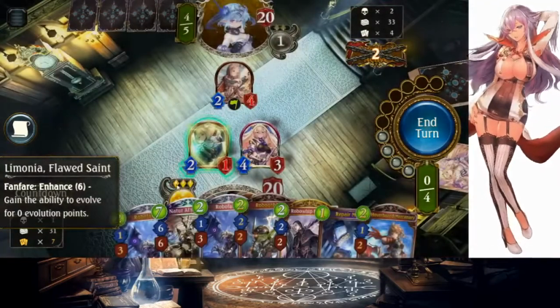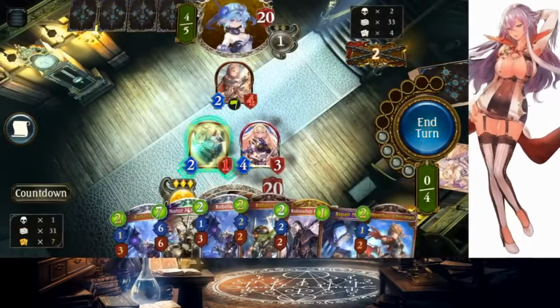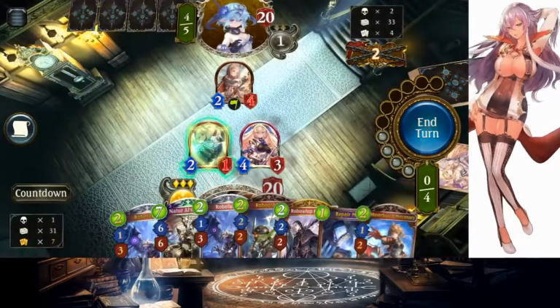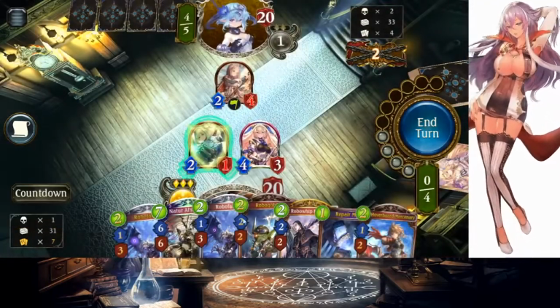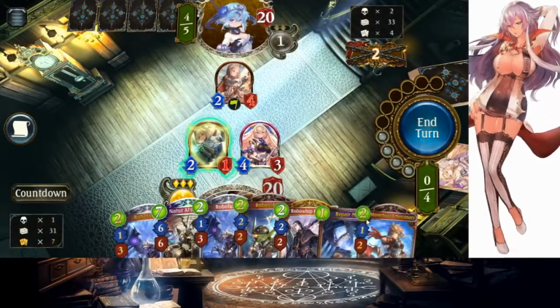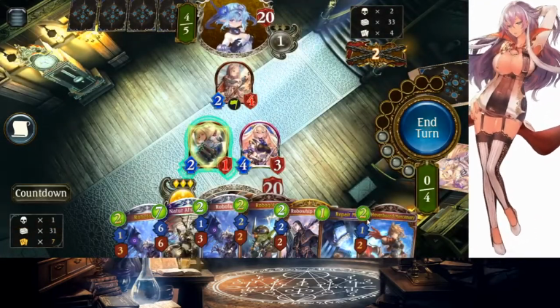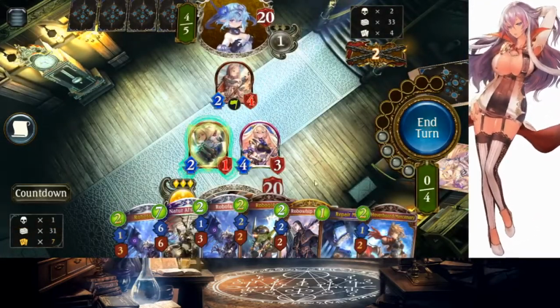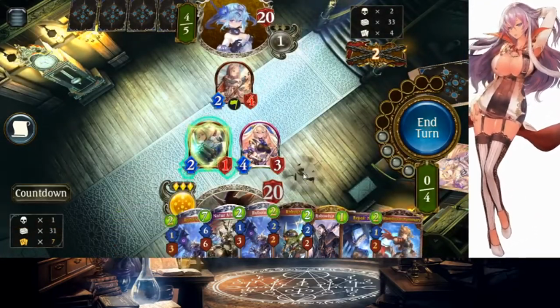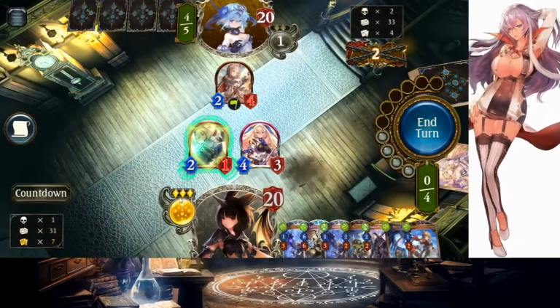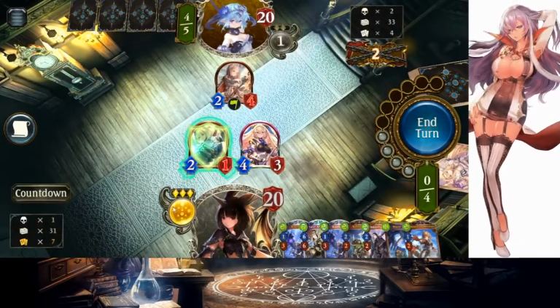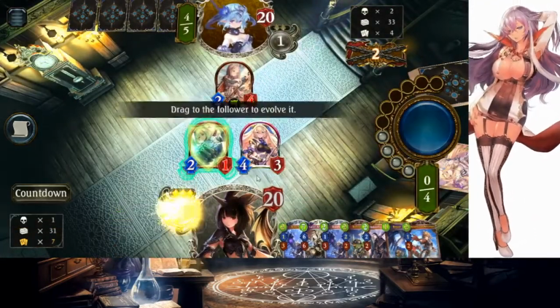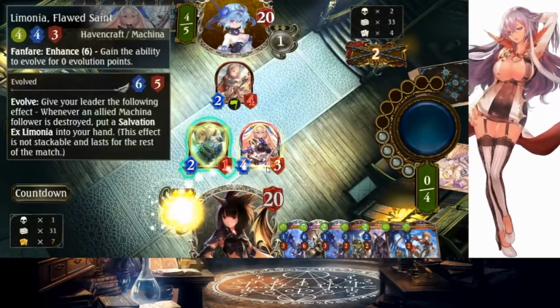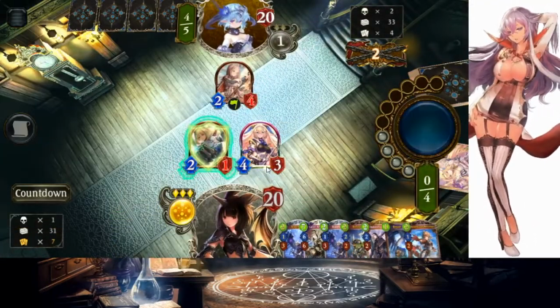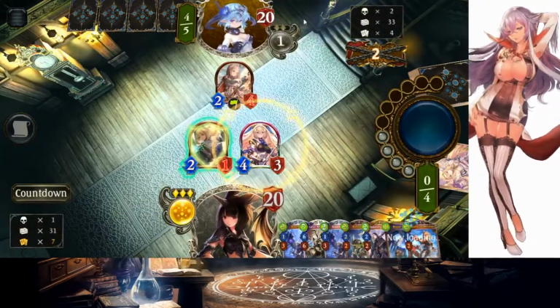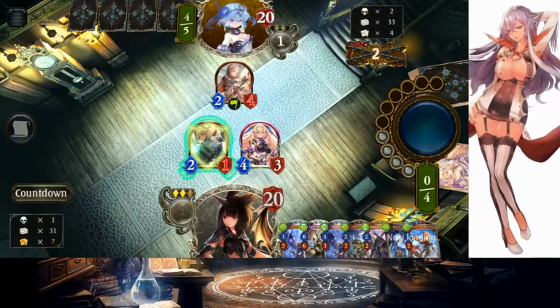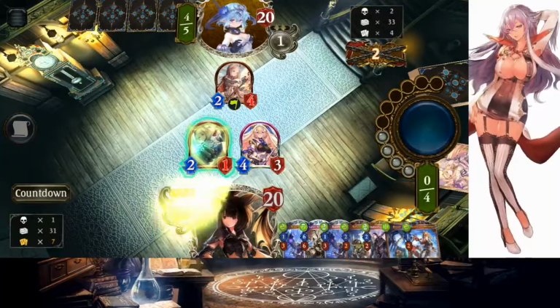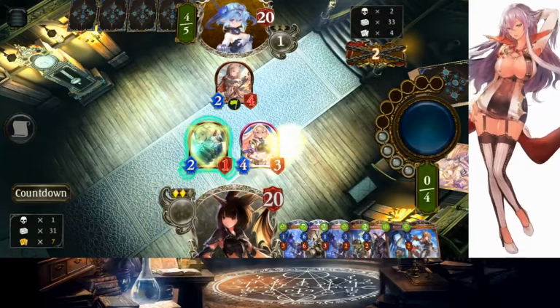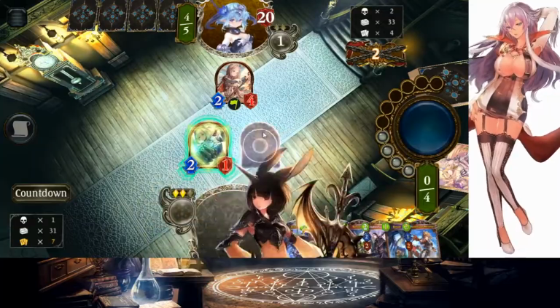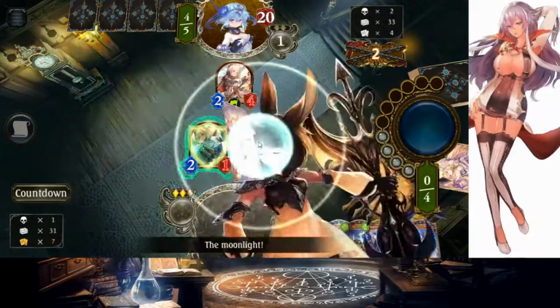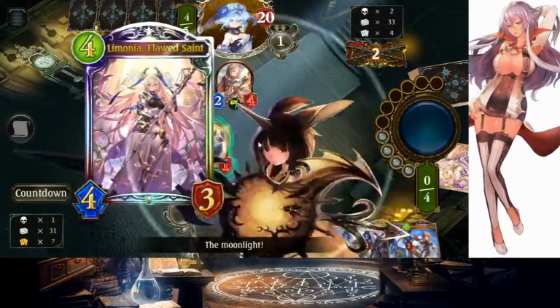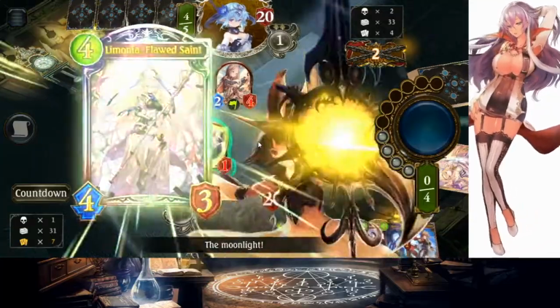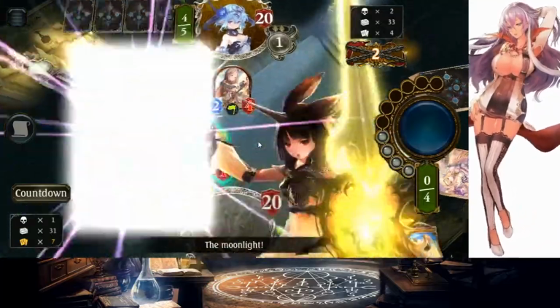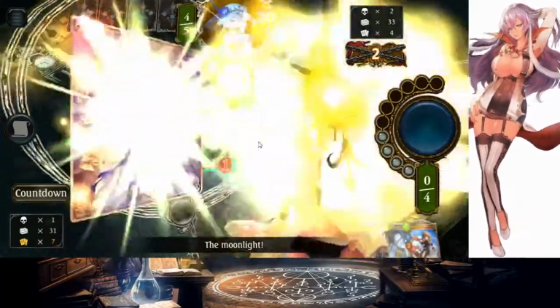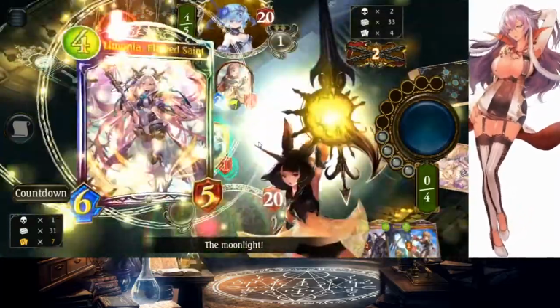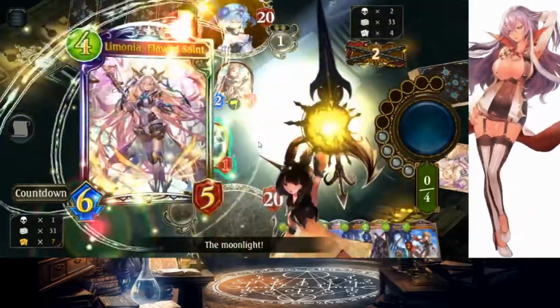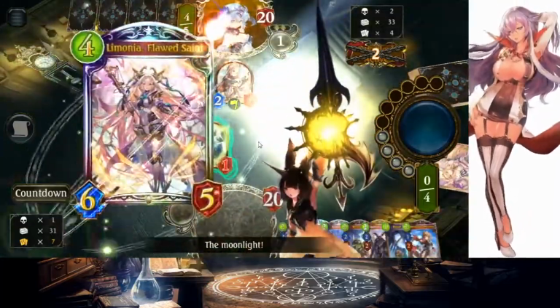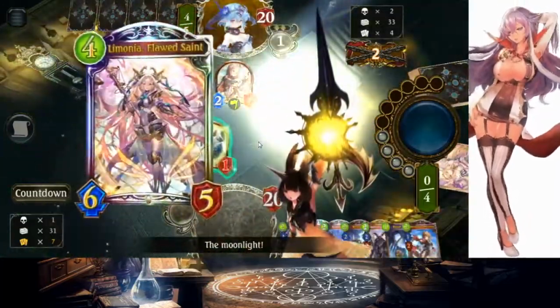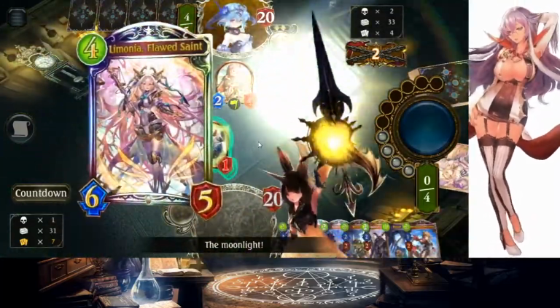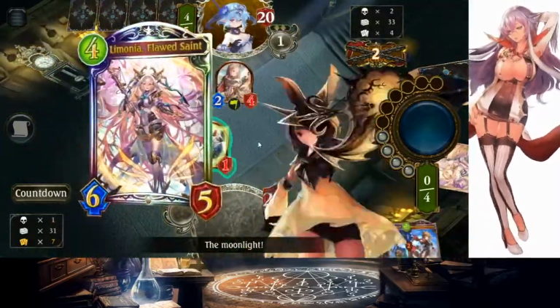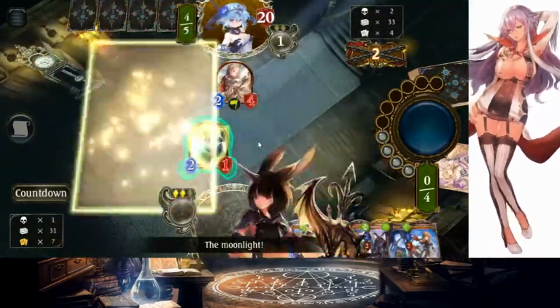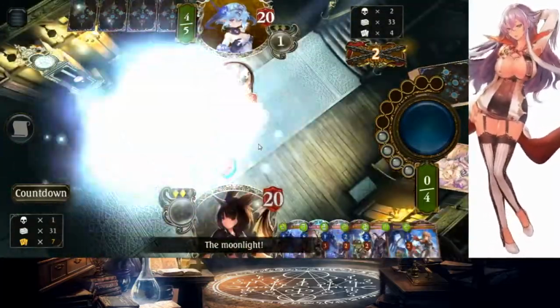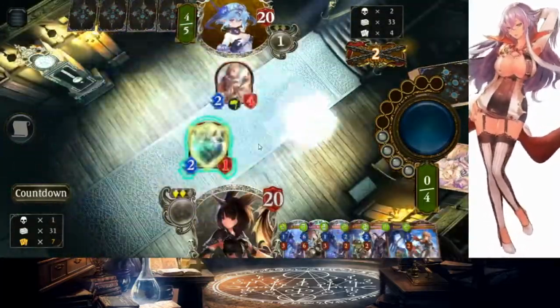Technically we have turn 5 El Machinas, but we don't have a Natural card. Unless we topdeck a Natural card next turn, we can't even do this.